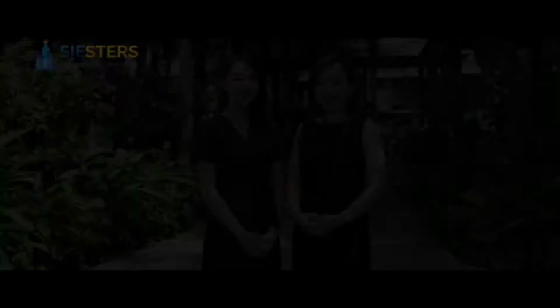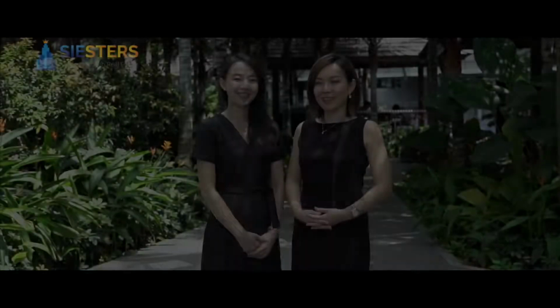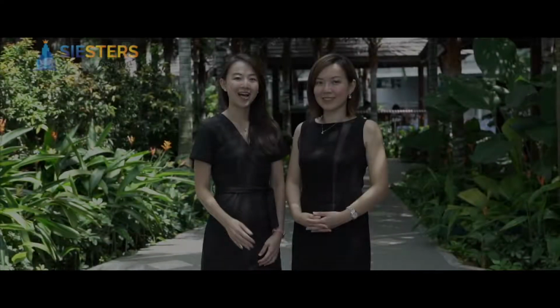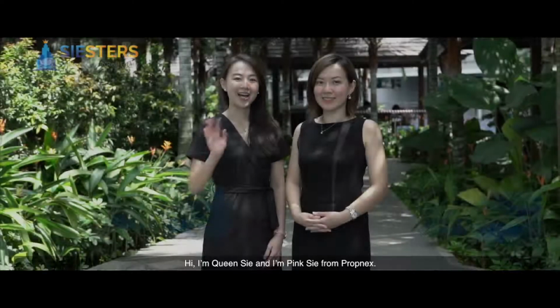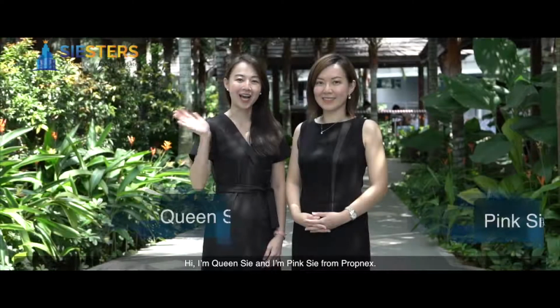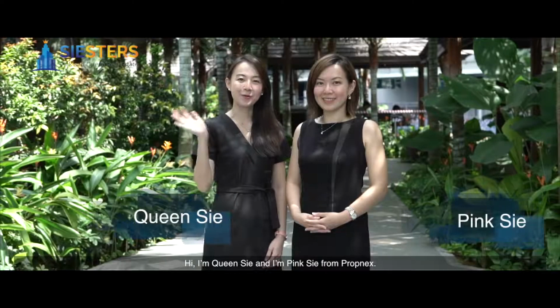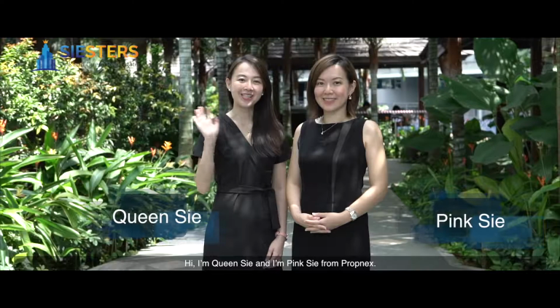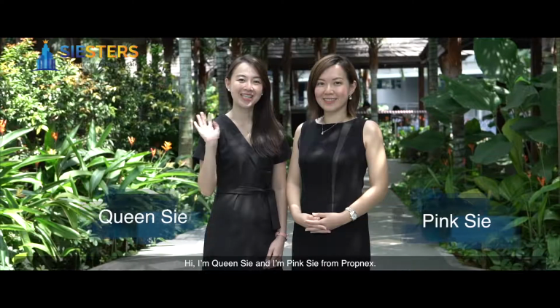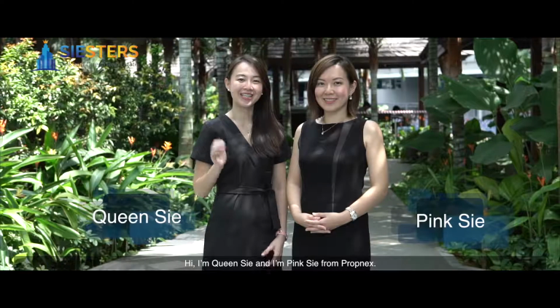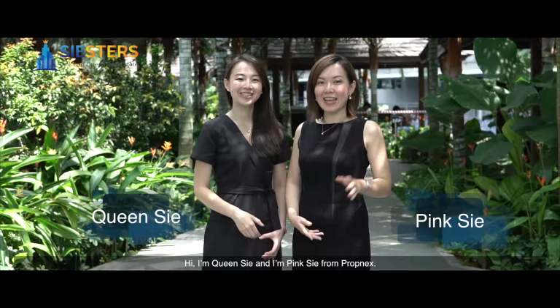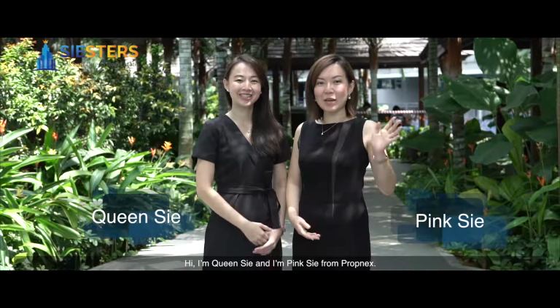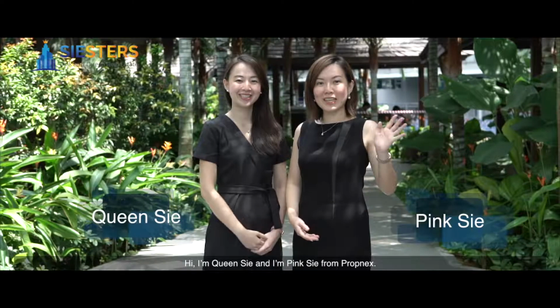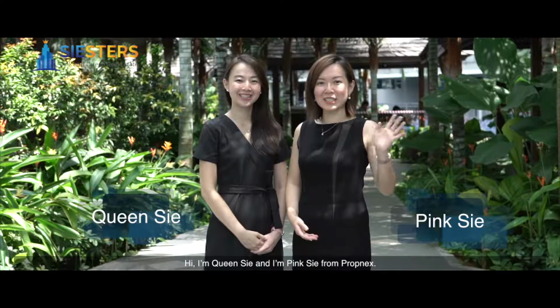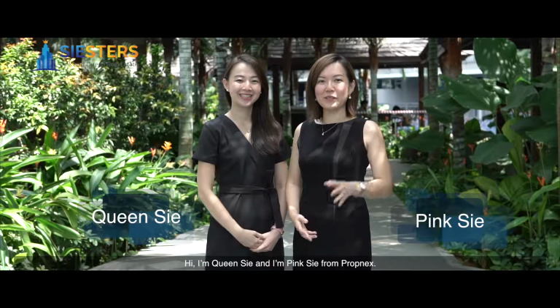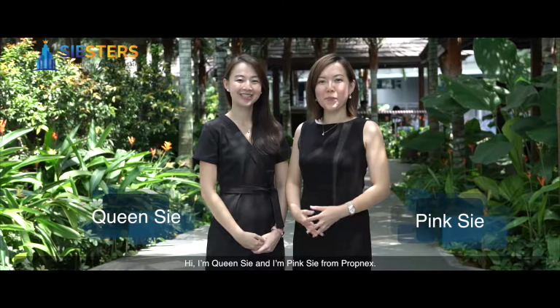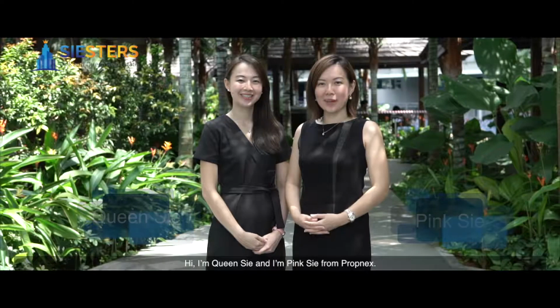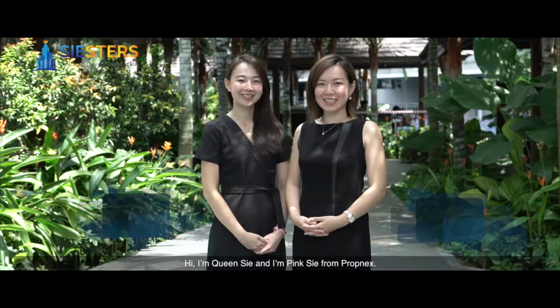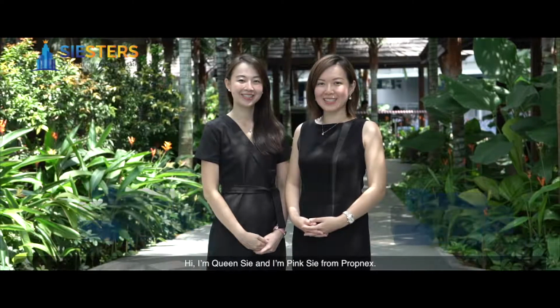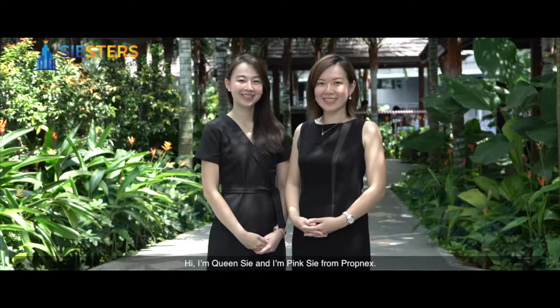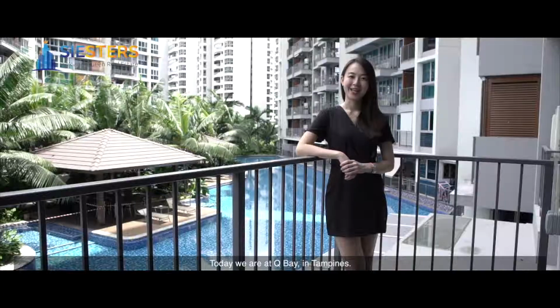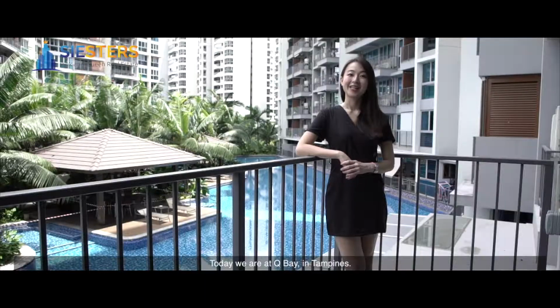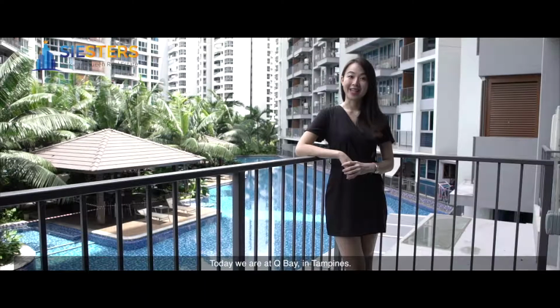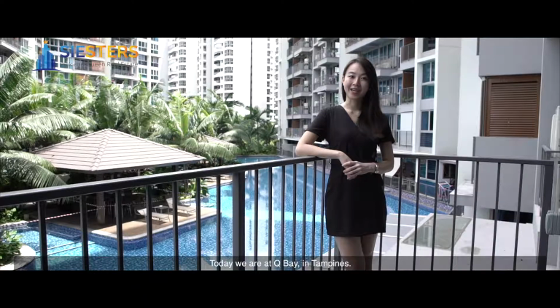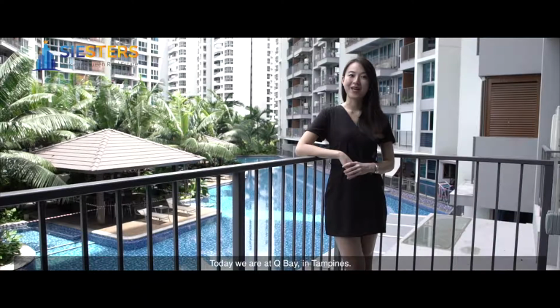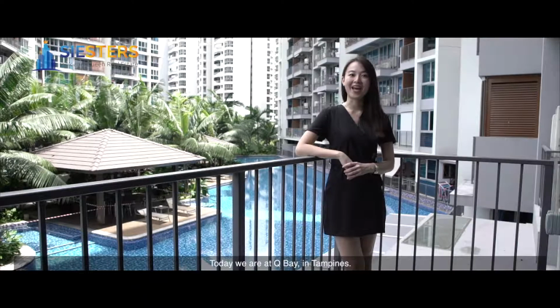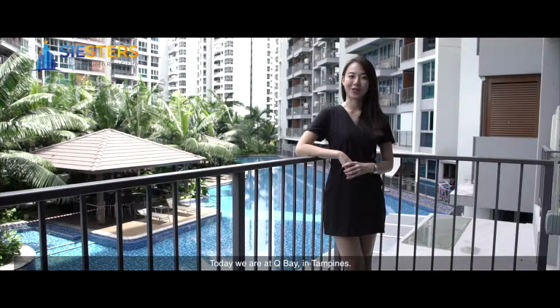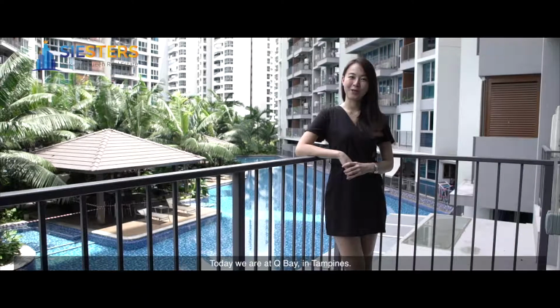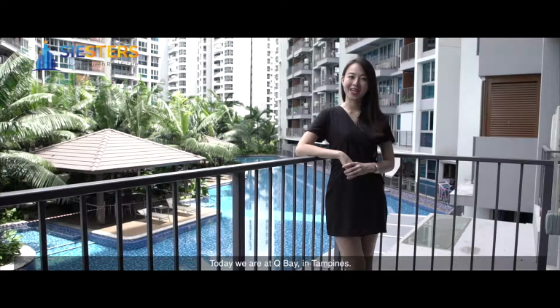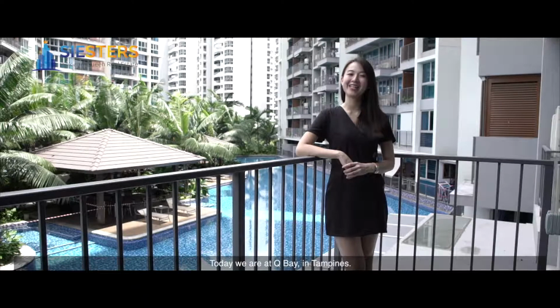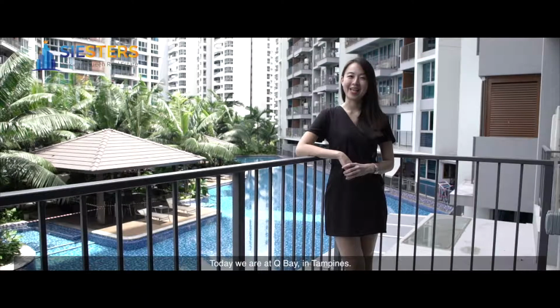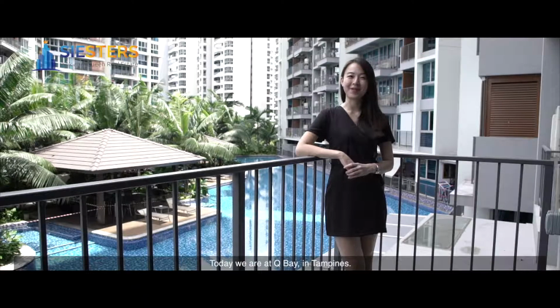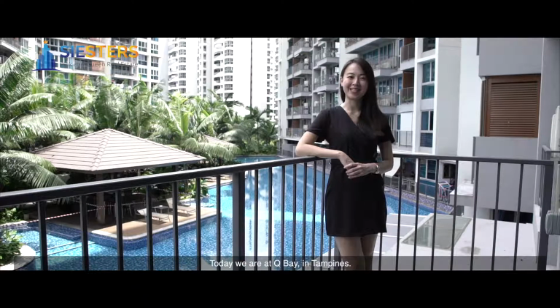Hi, I'm Queen Zee, and I'm Pink Zee from Cropnex. Today, we are at Q Bay in Tampines.